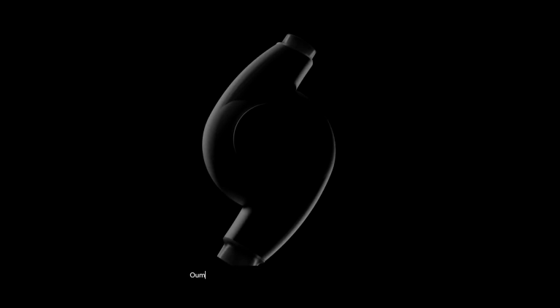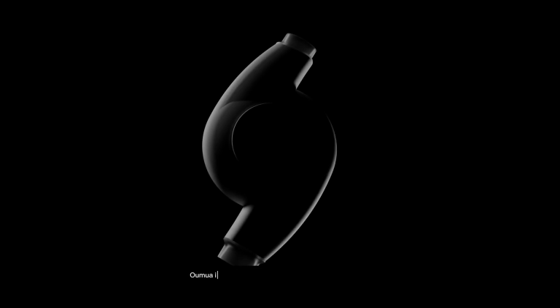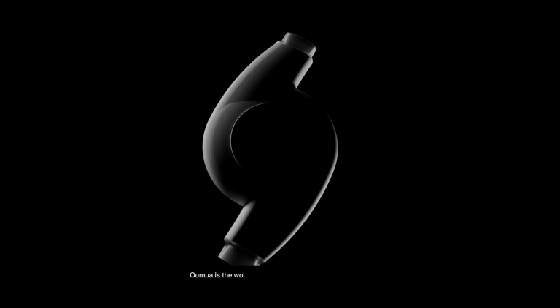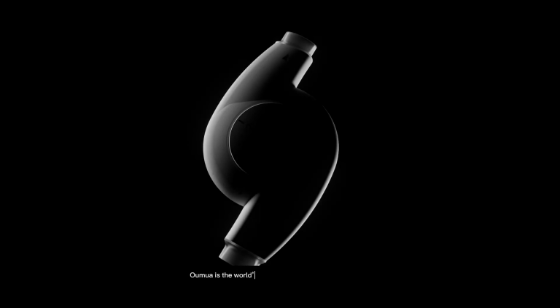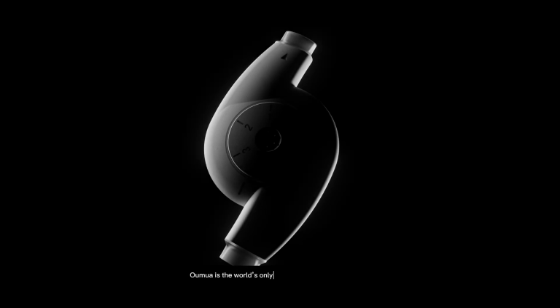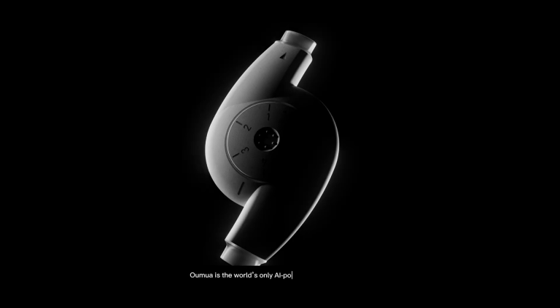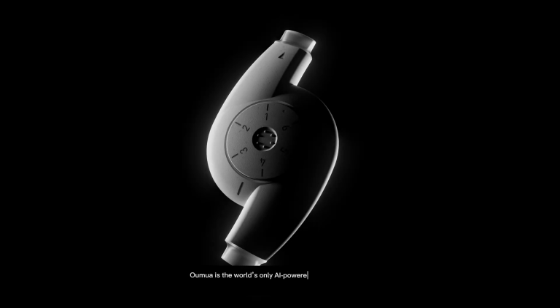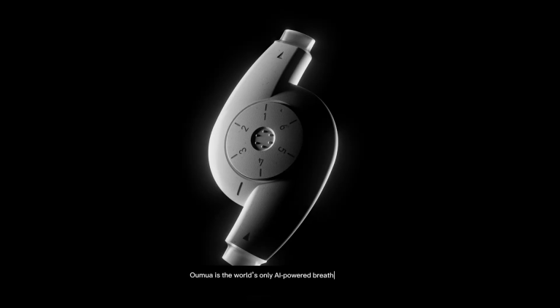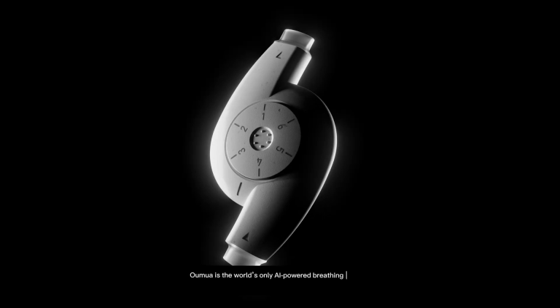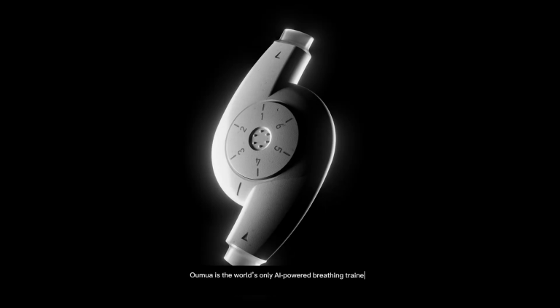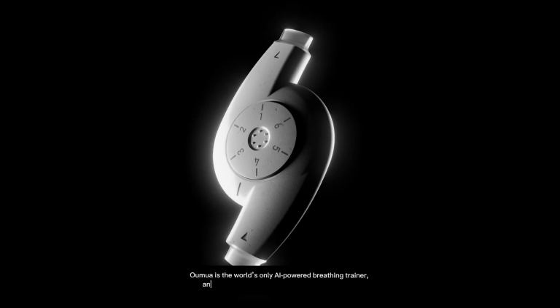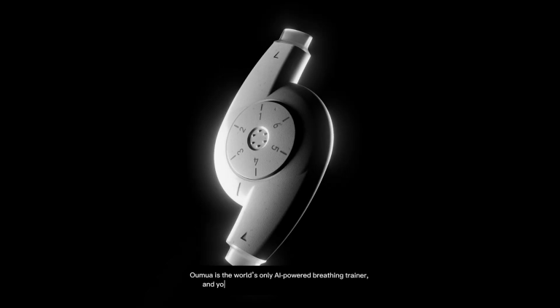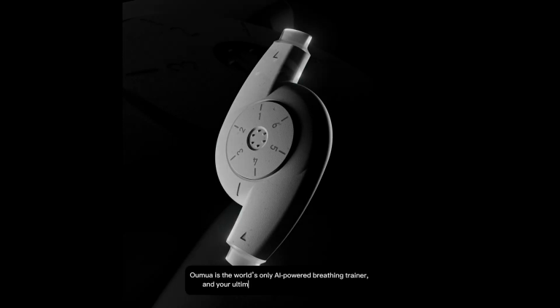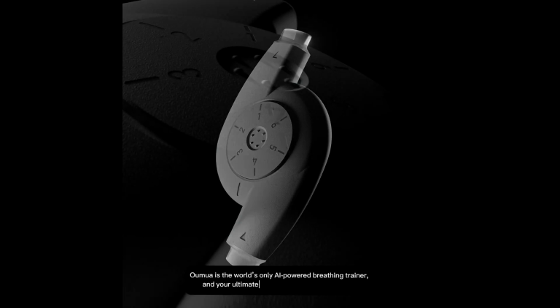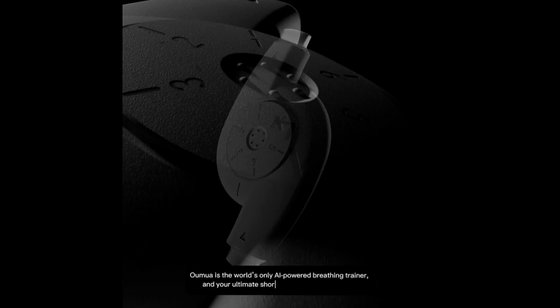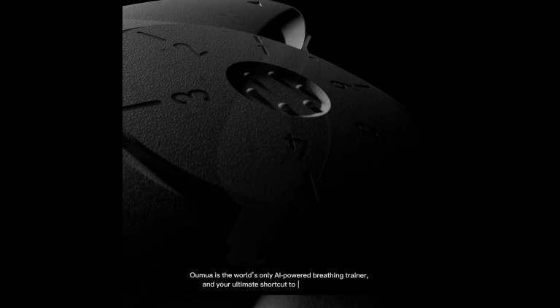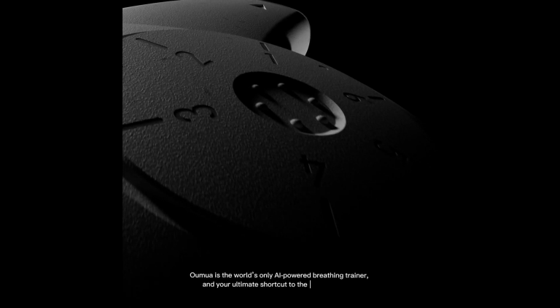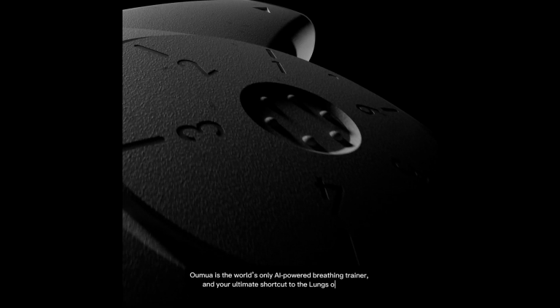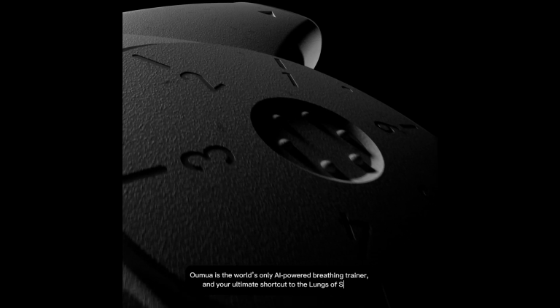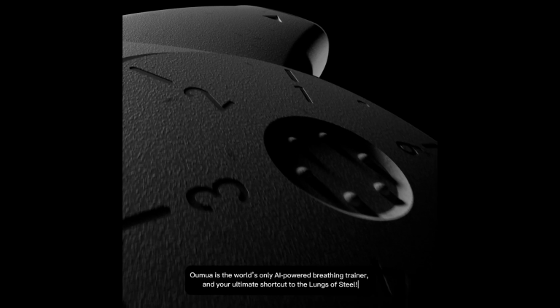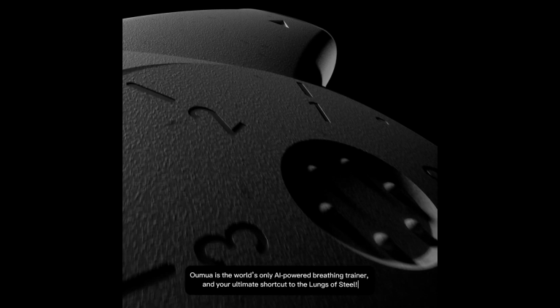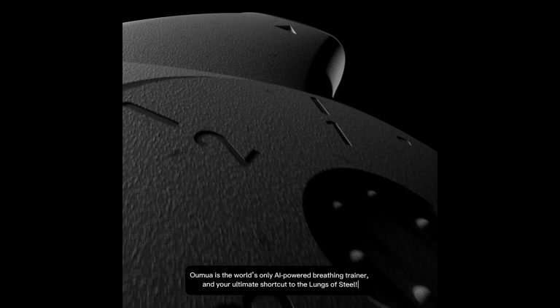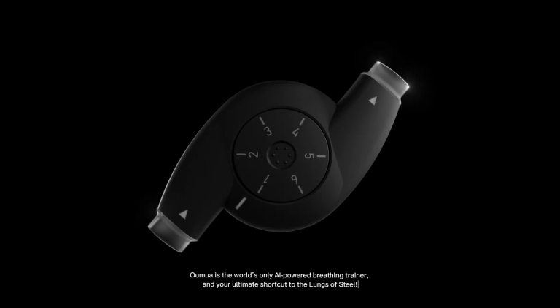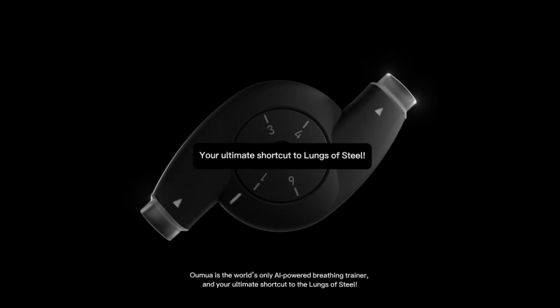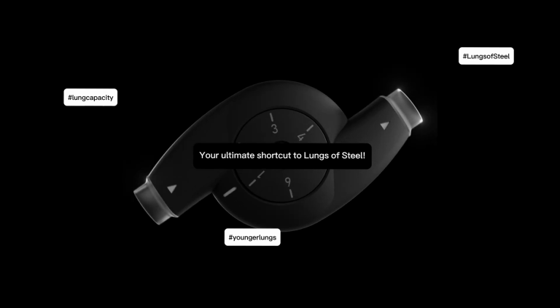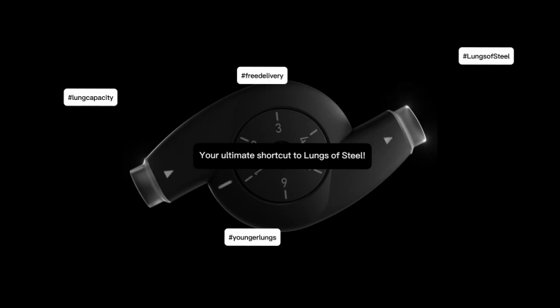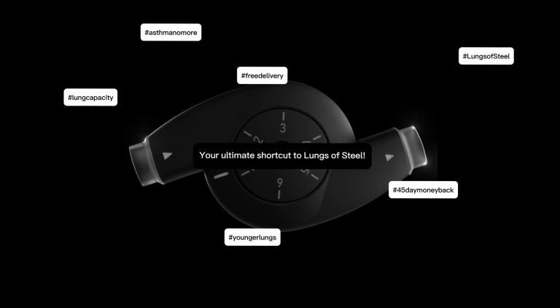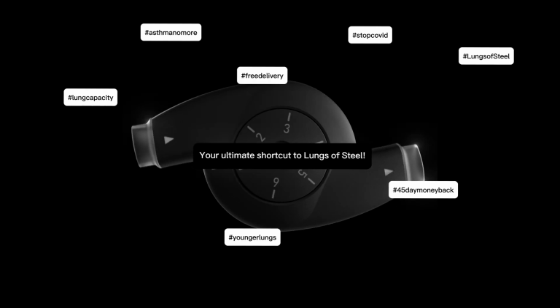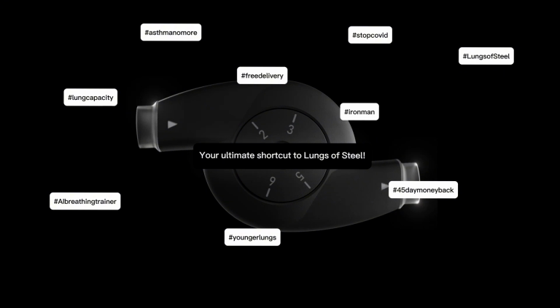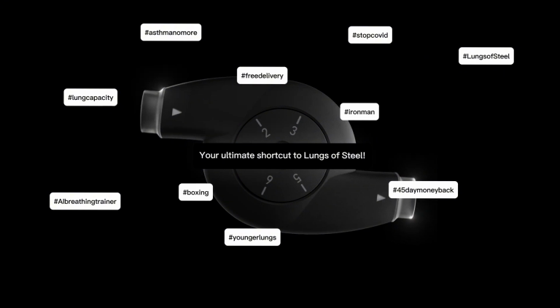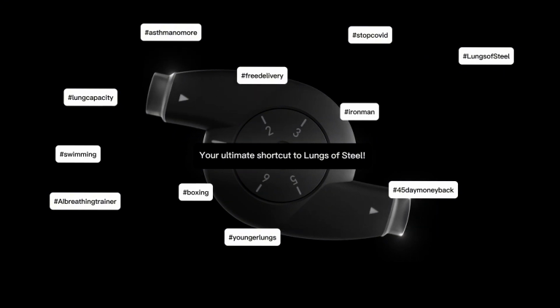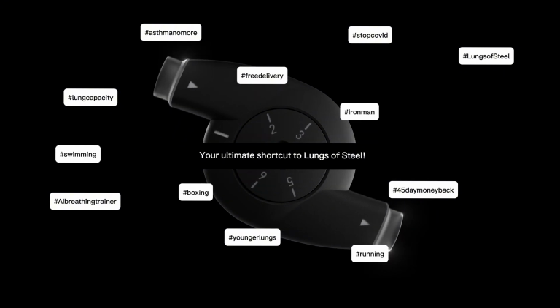Oumuwa is the world's only AI-powered breathing trainer and your ultimate shortcut to the lungs of steel.